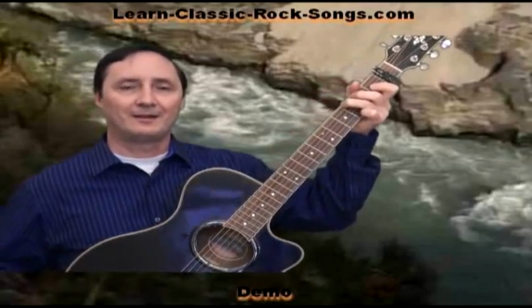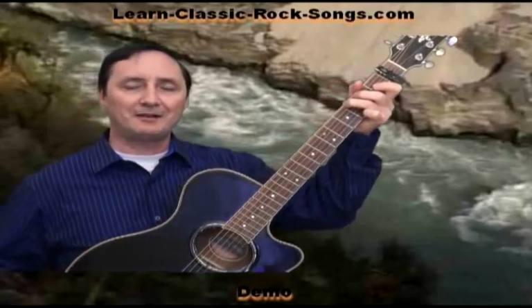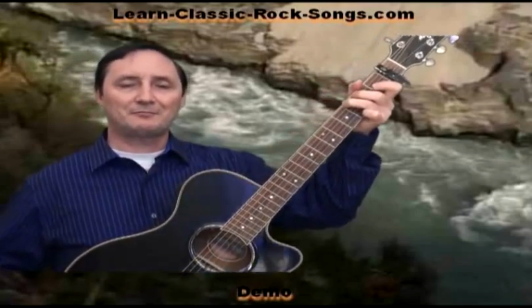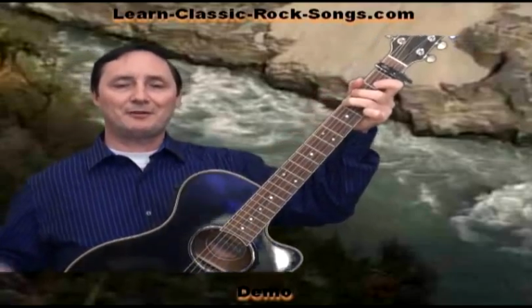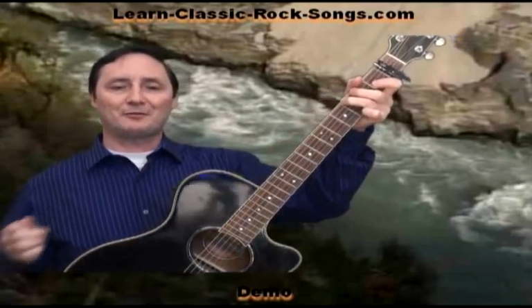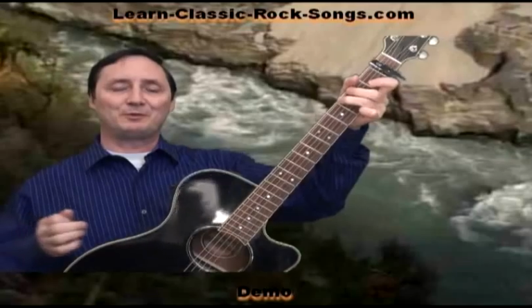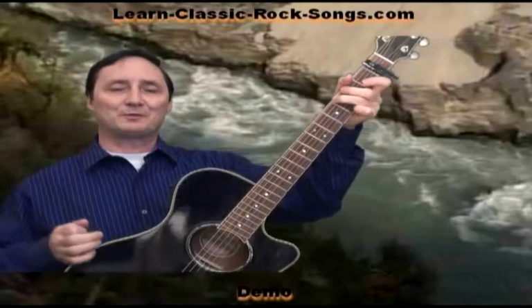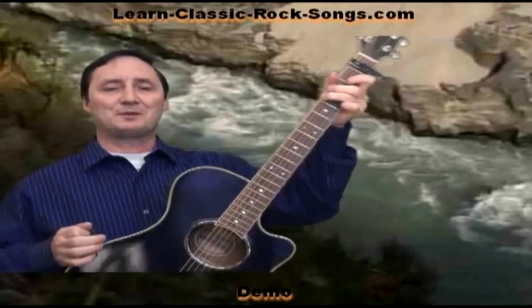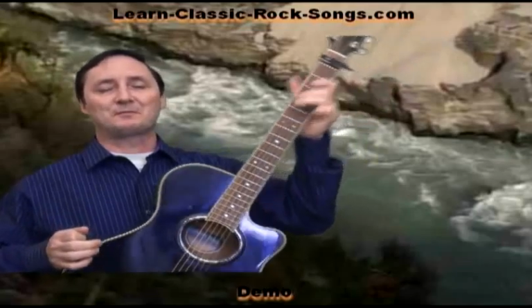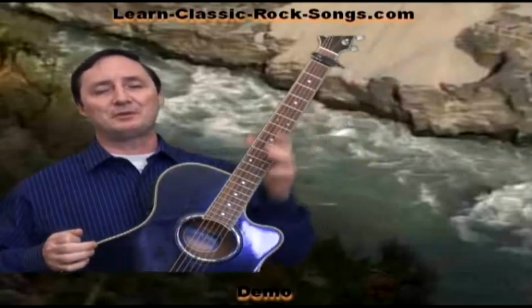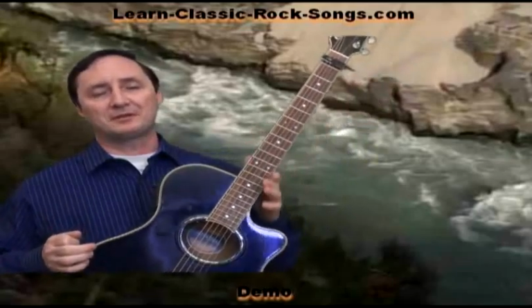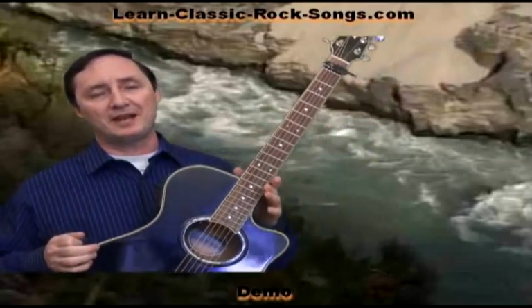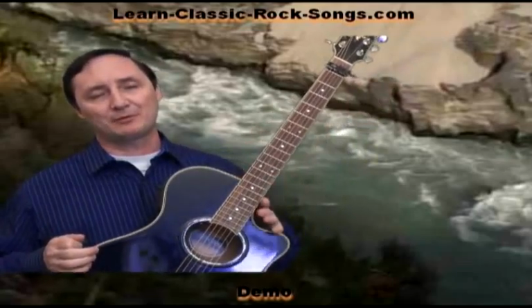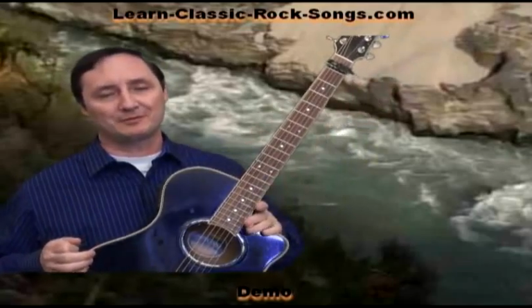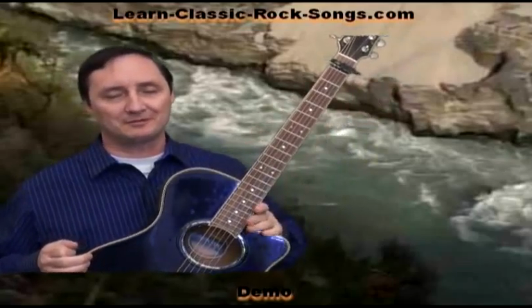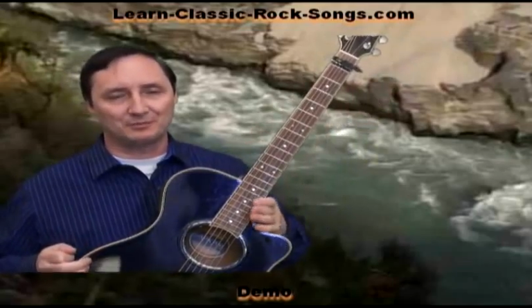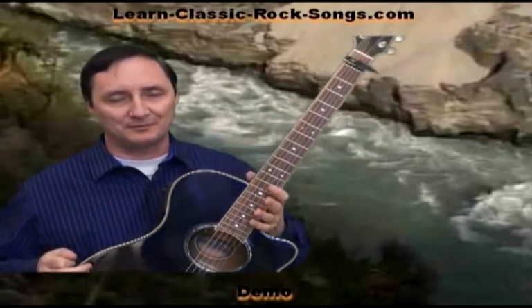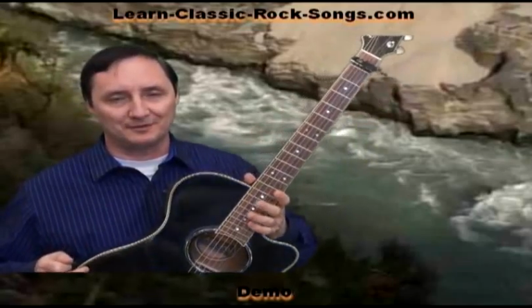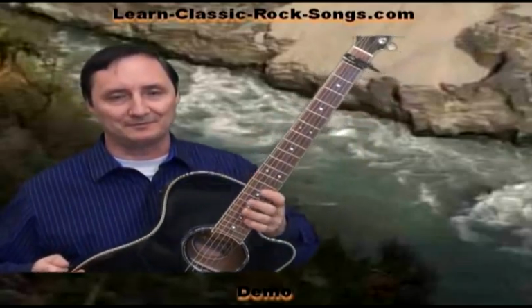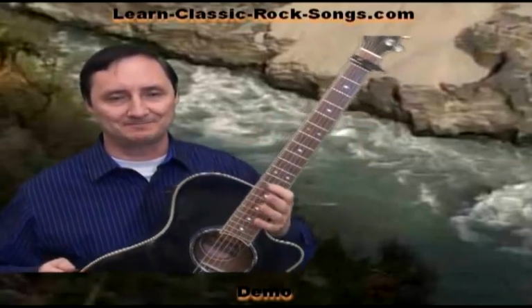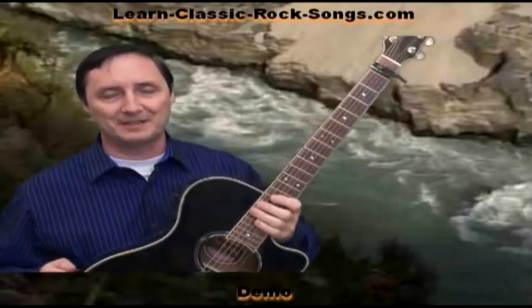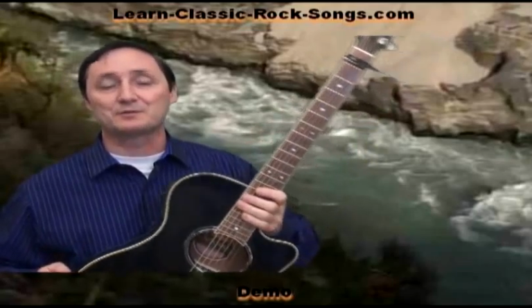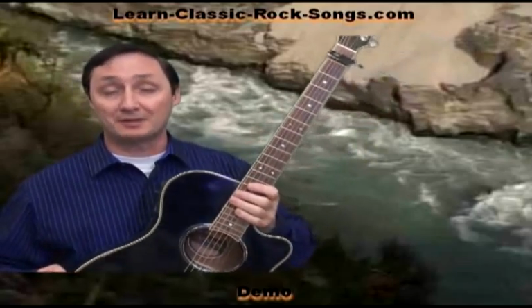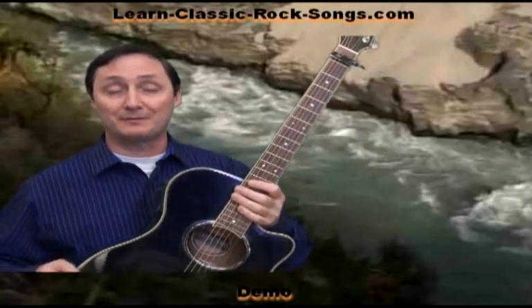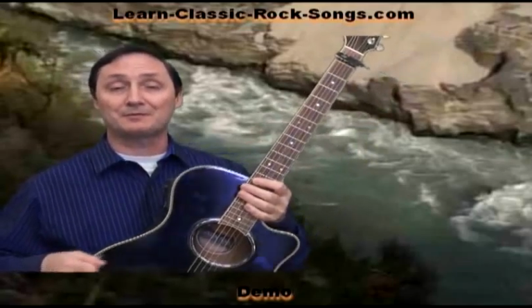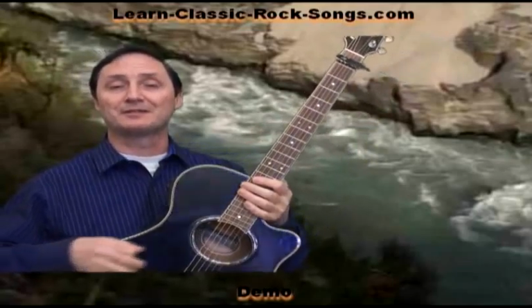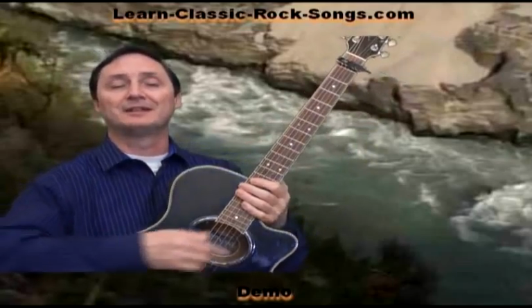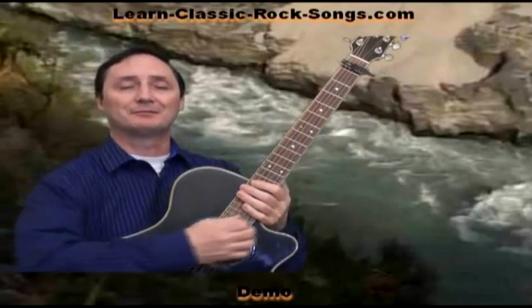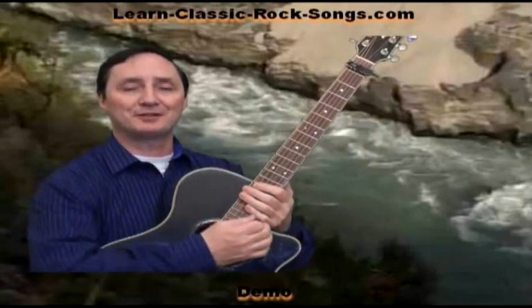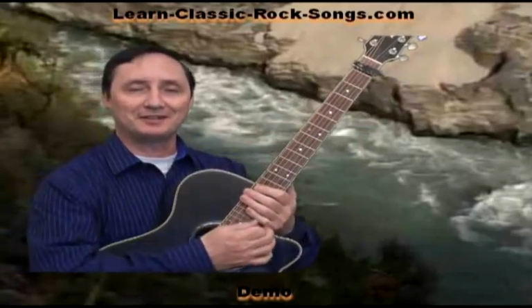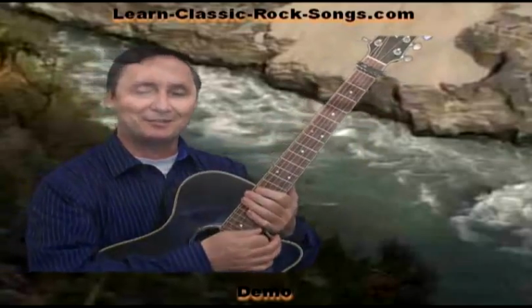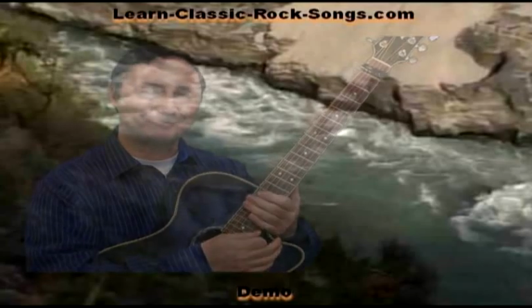Alright, there we go — a beautiful song from Peter Gabriel called The Book of Love. Thanks for joining me folks, we'll see you next time.